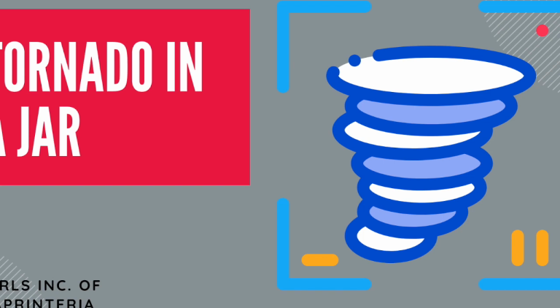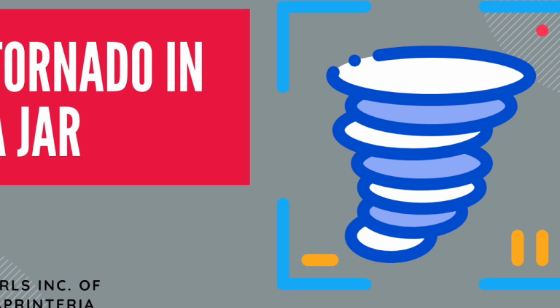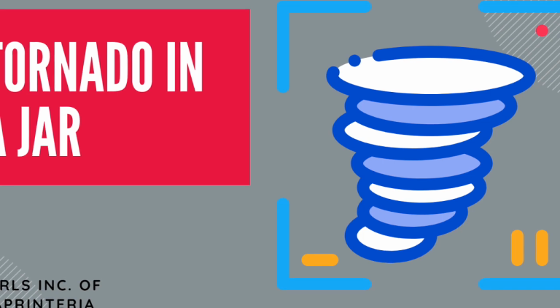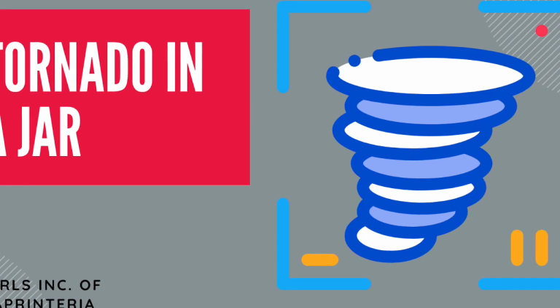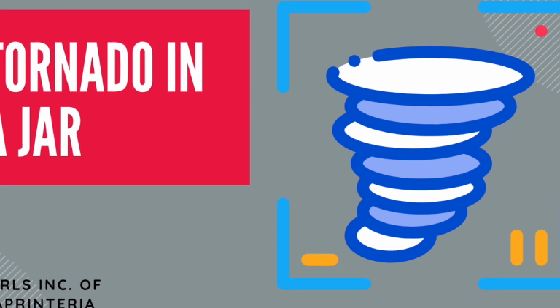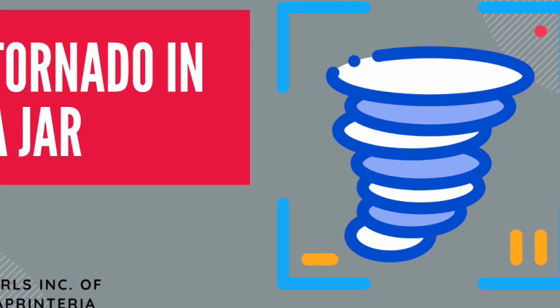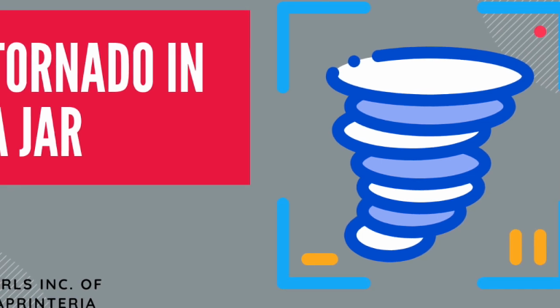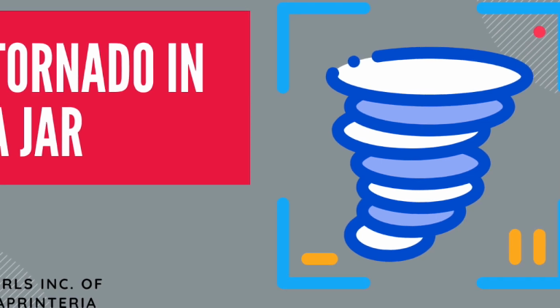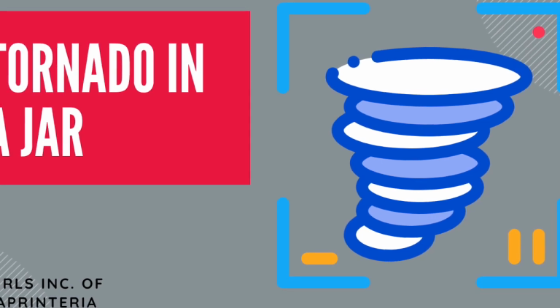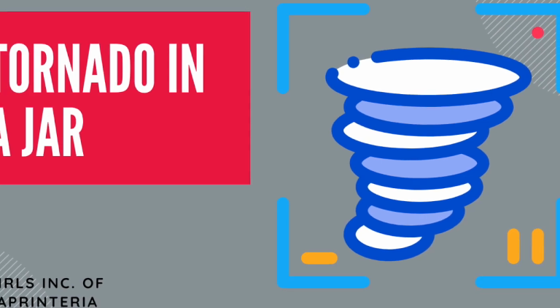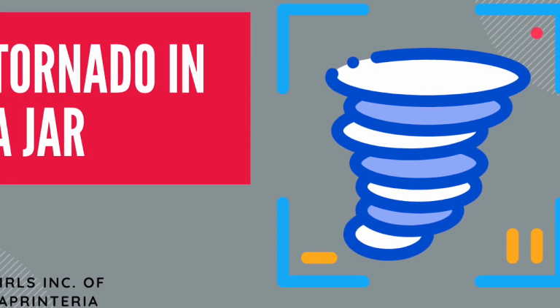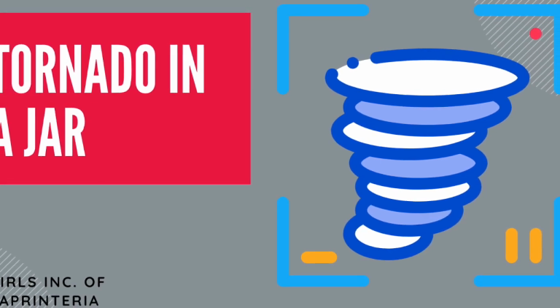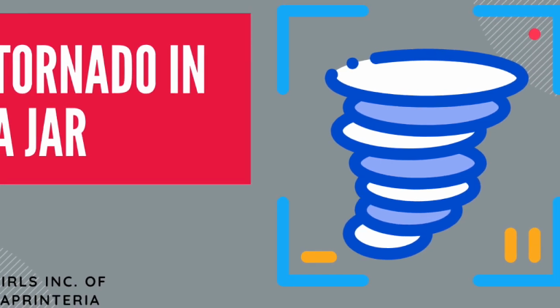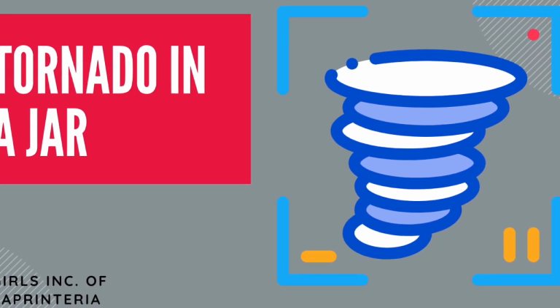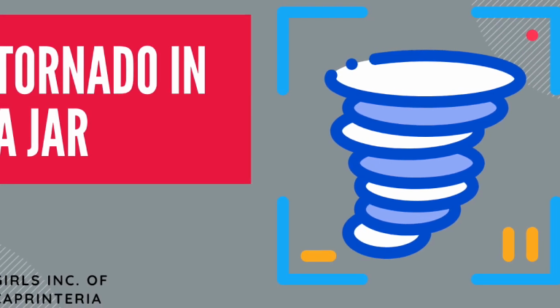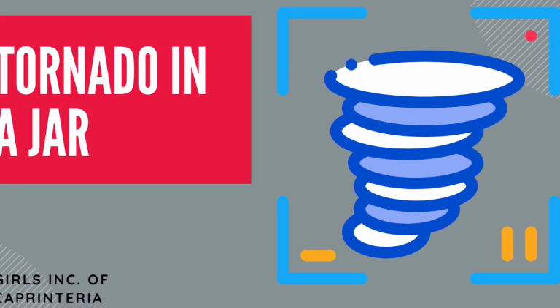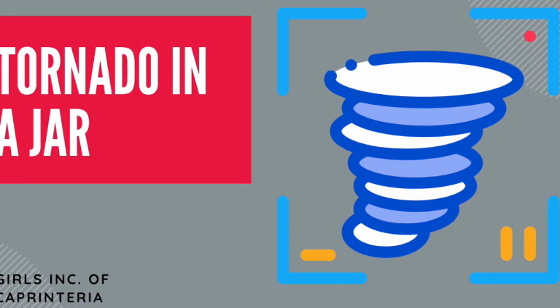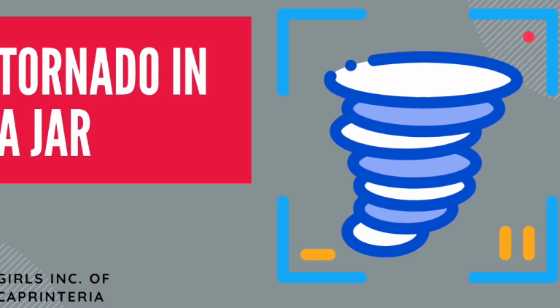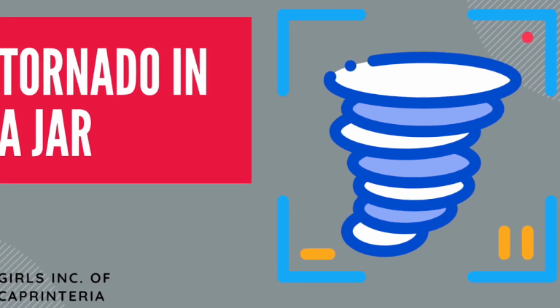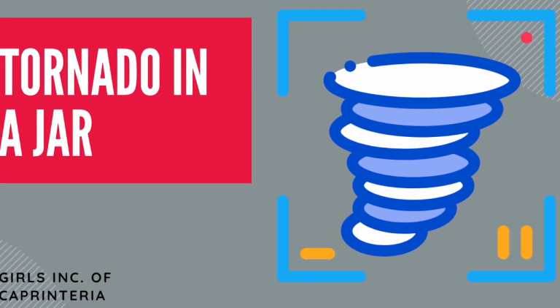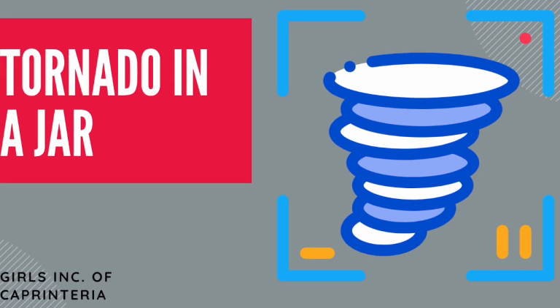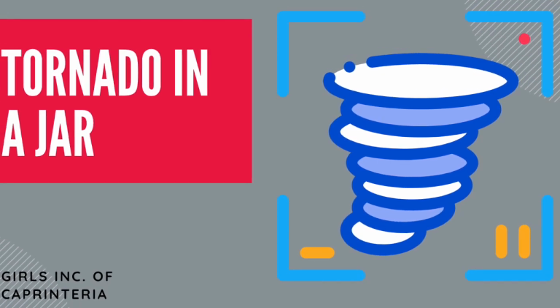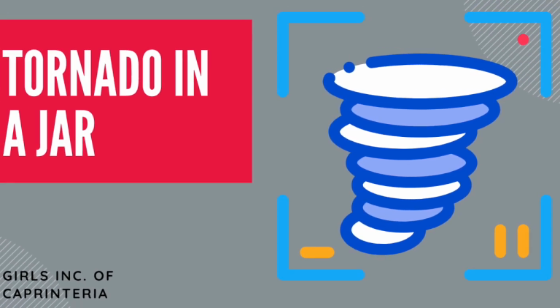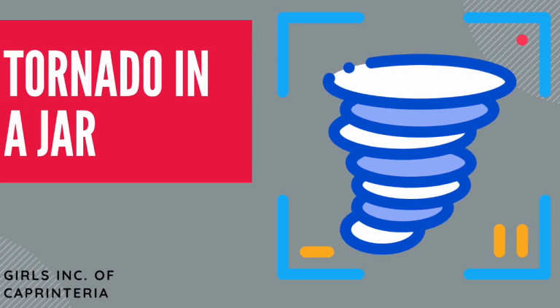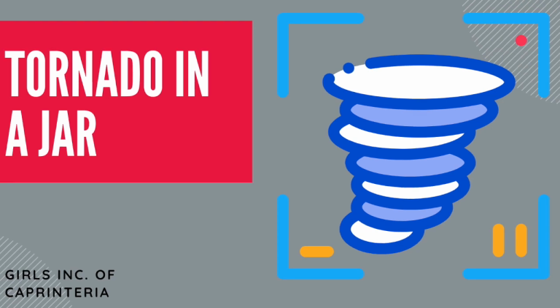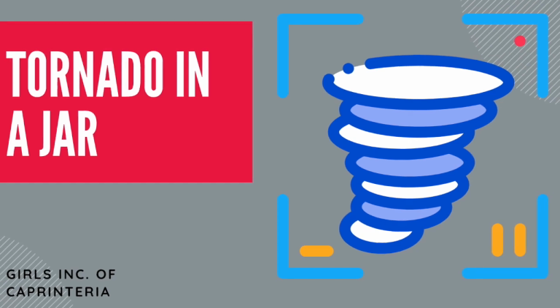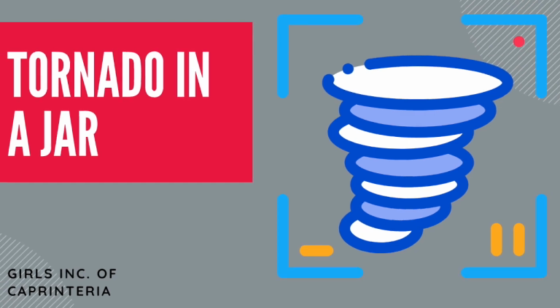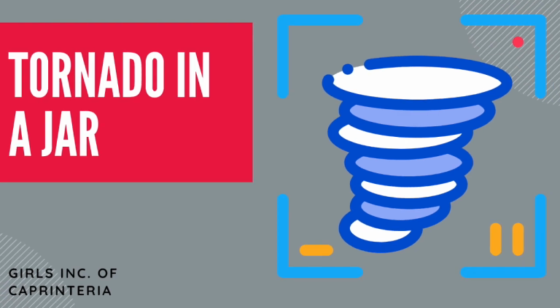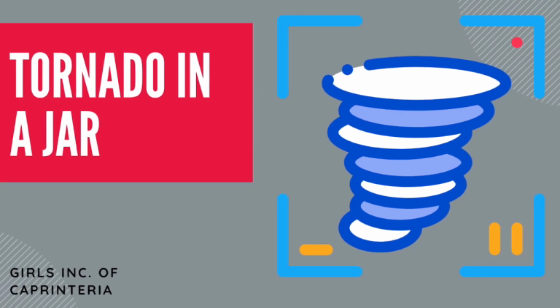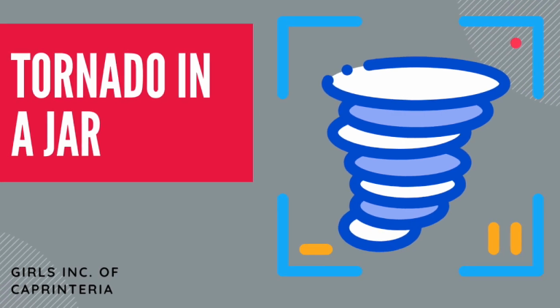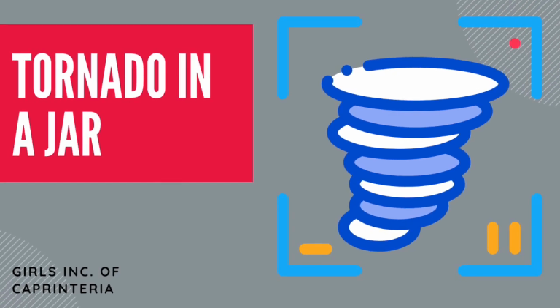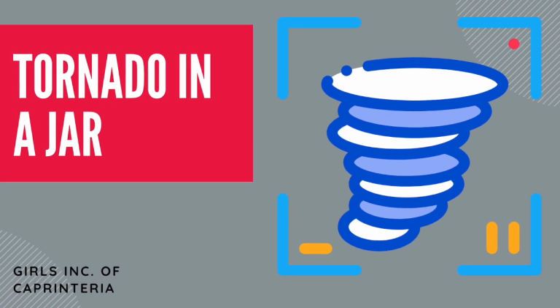Hi everyone and welcome to our new video. We are going to be making a tornado in a jar.